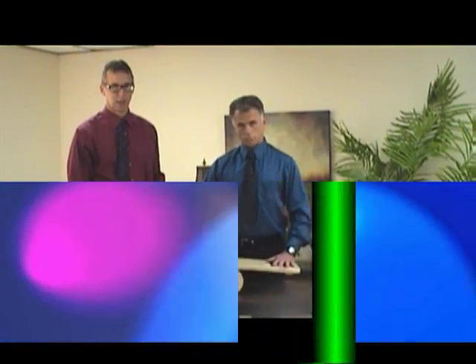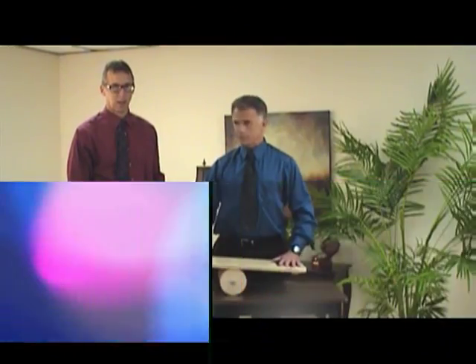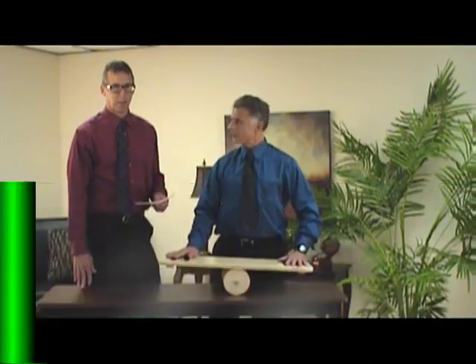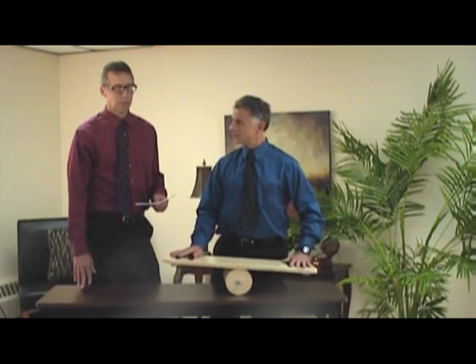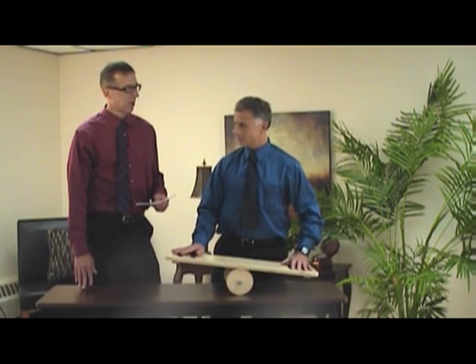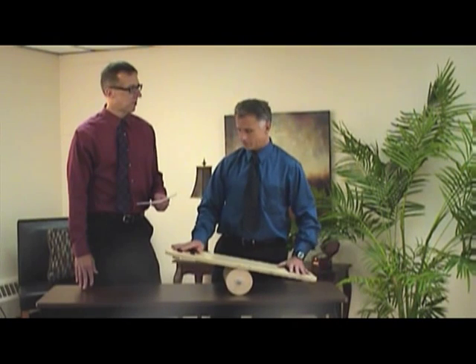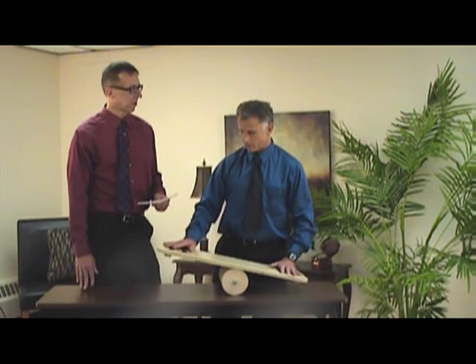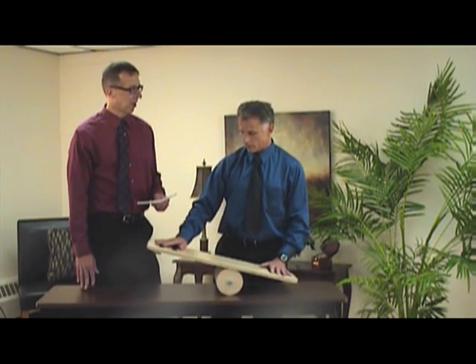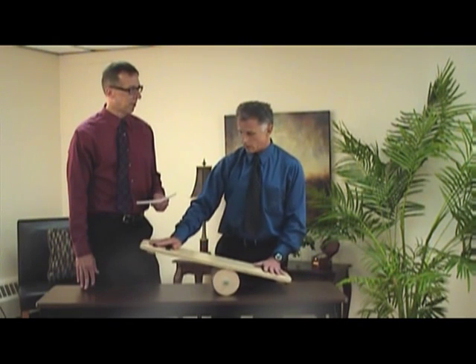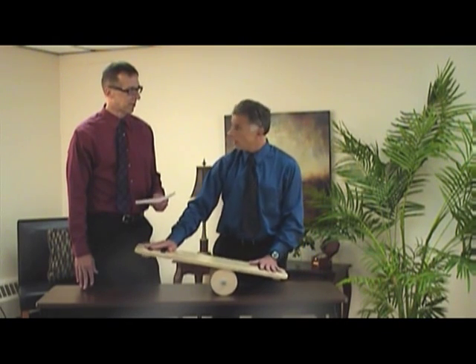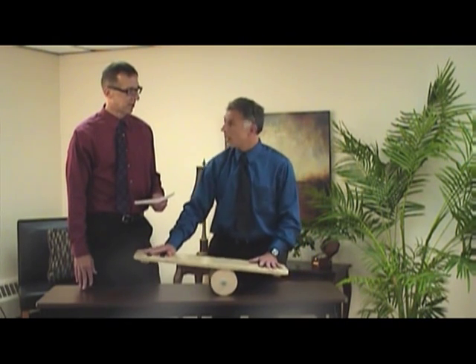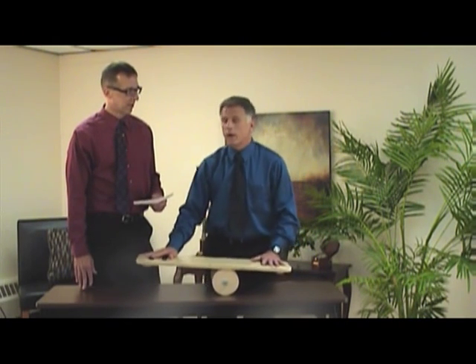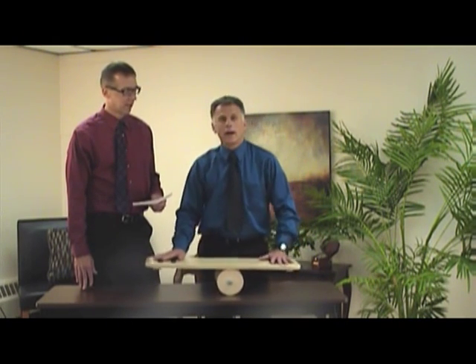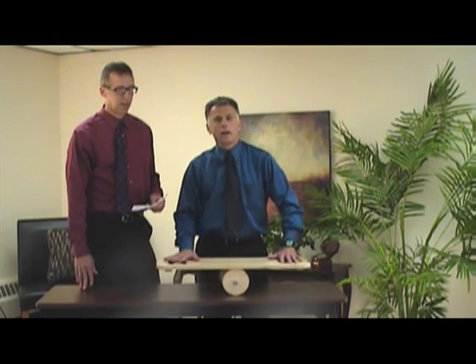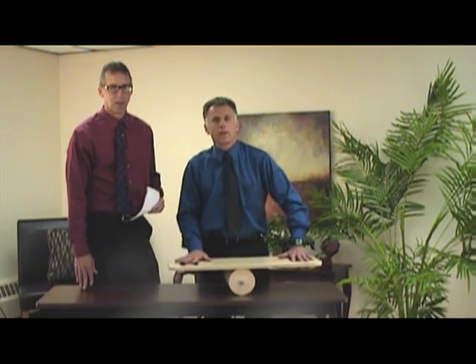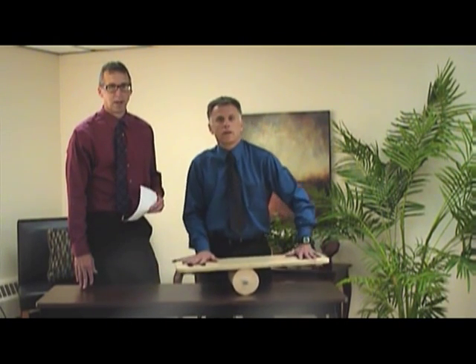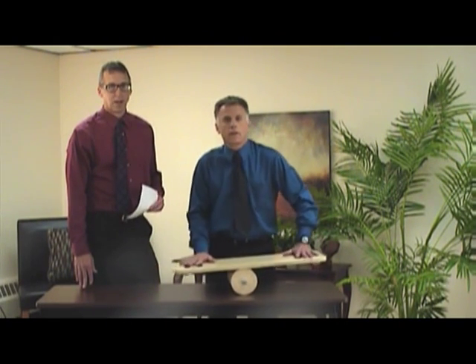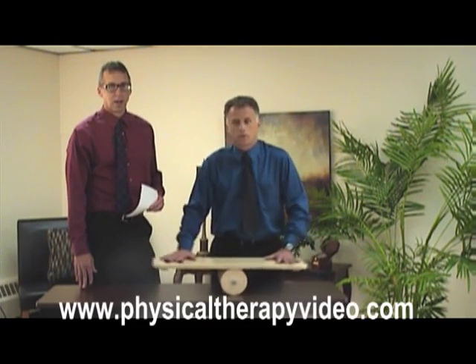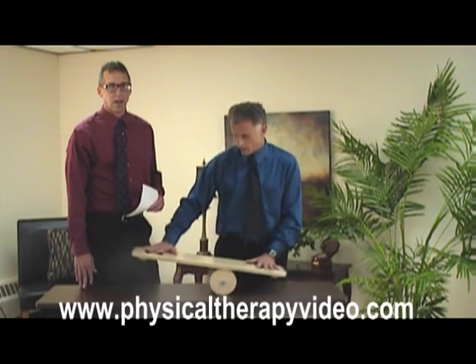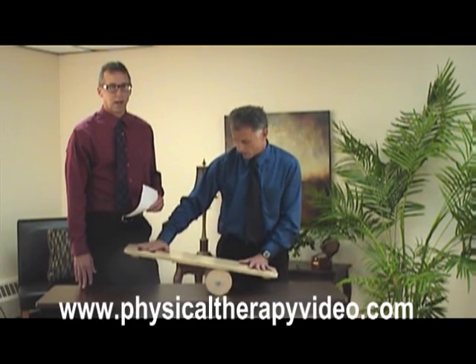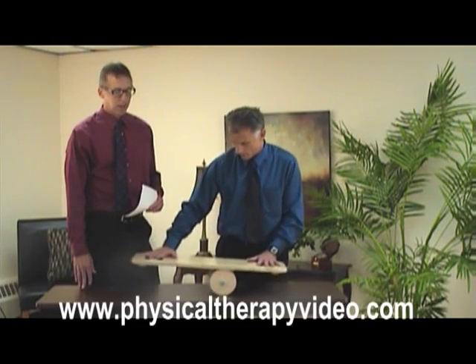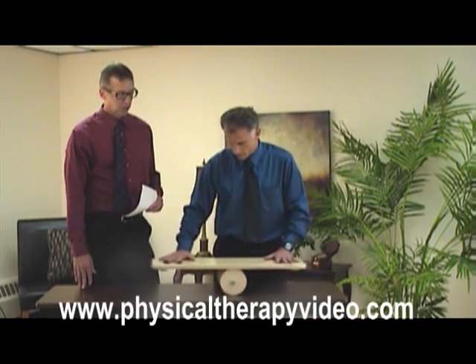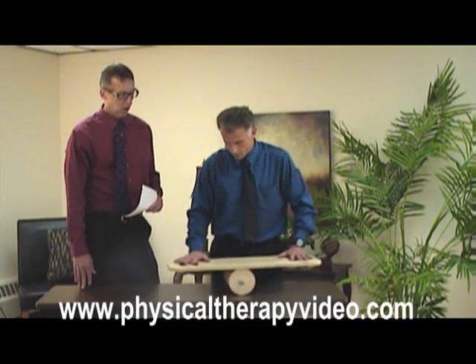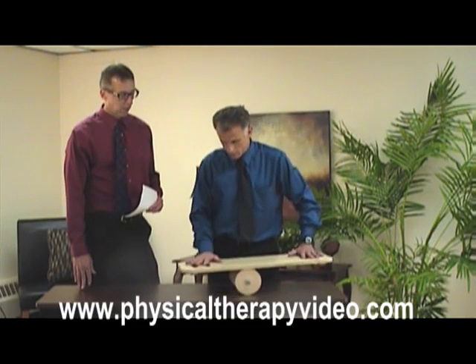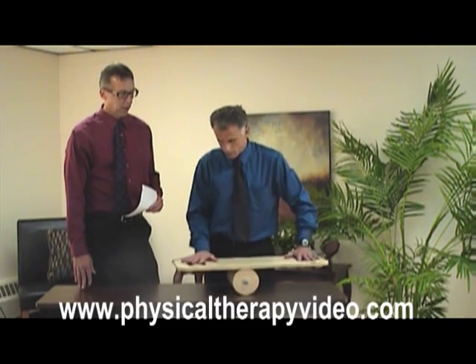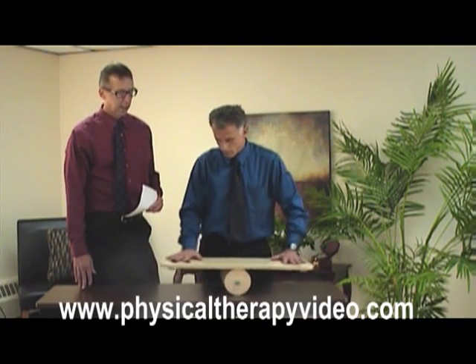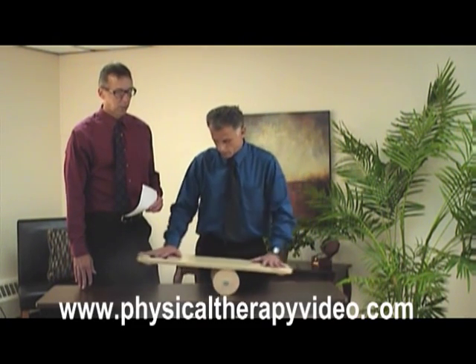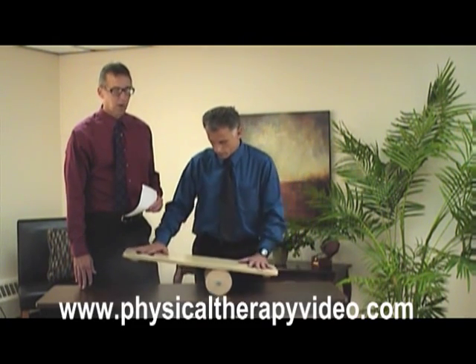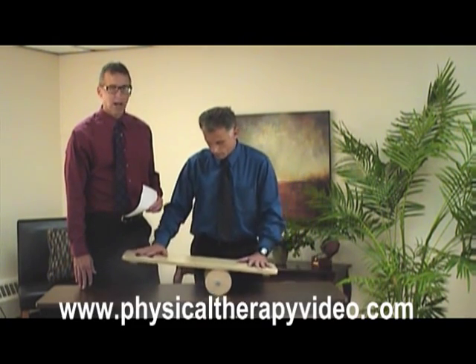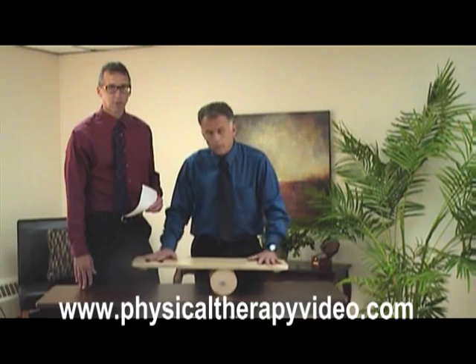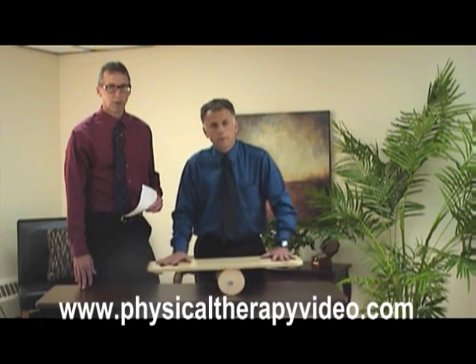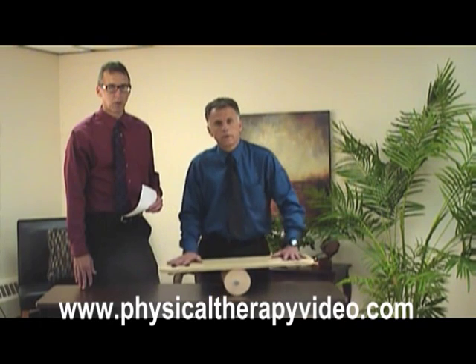Hello, I'm Bob Schropp, physical therapist. And I'm Brad Heineck, physical therapist. Every so often we like to do product reviews.